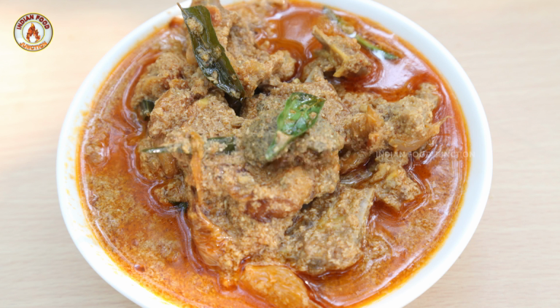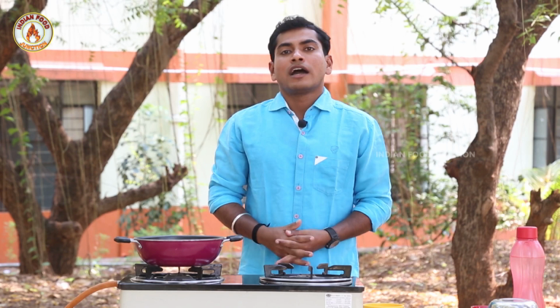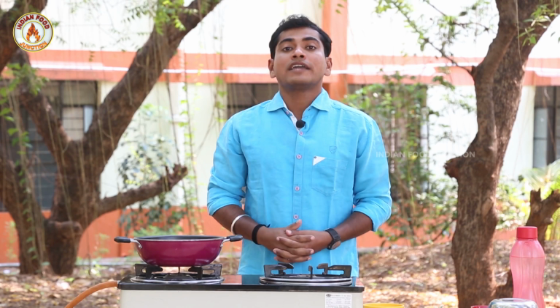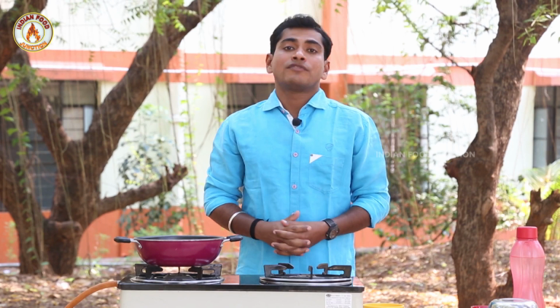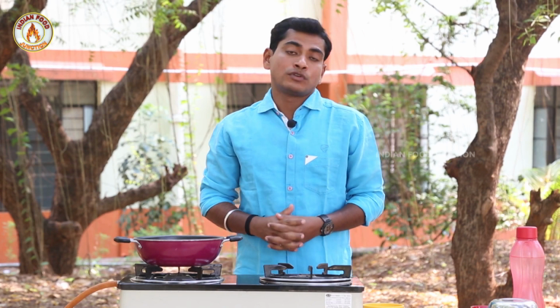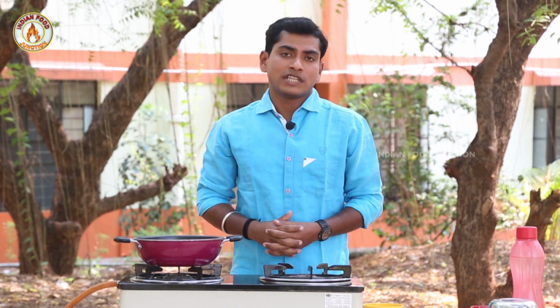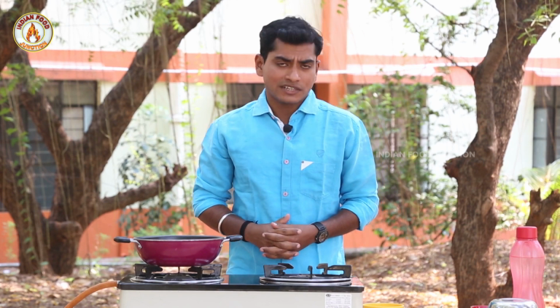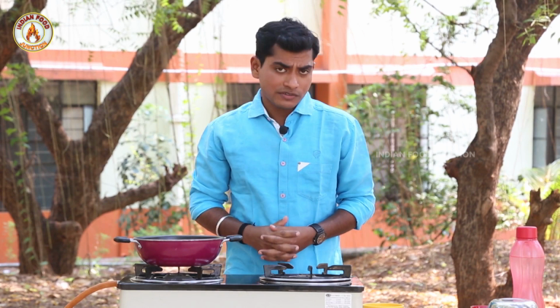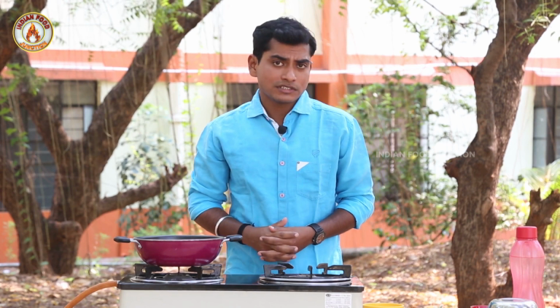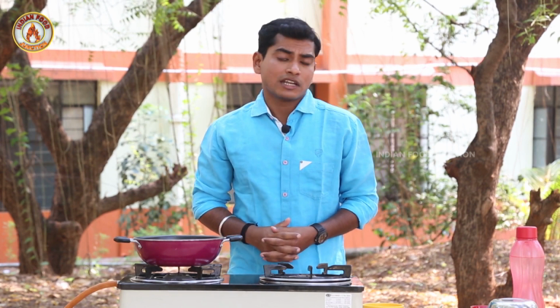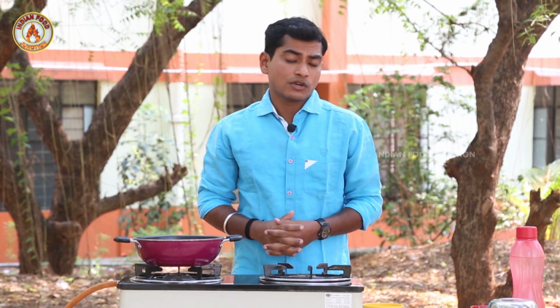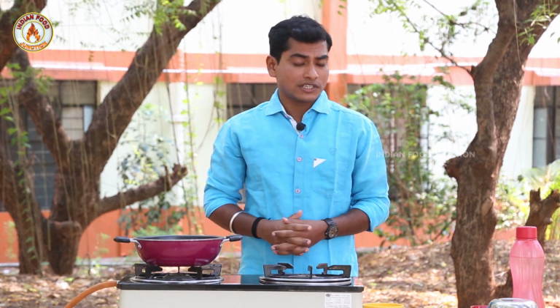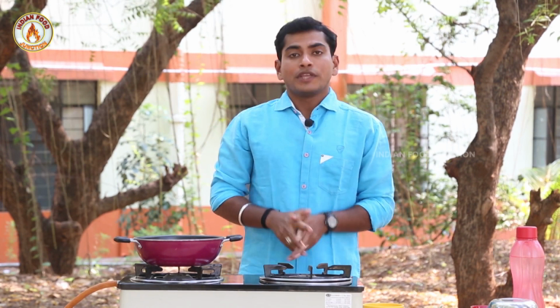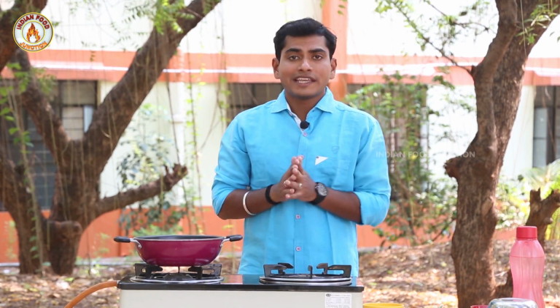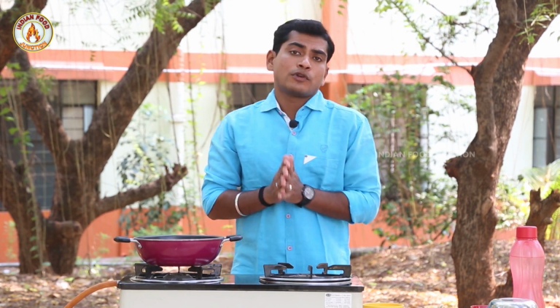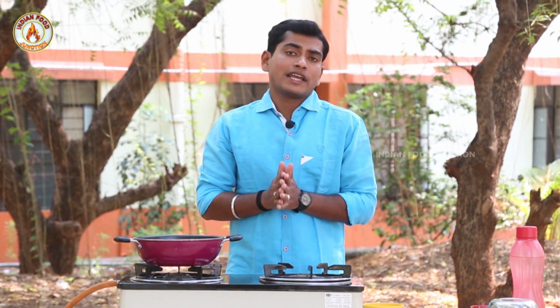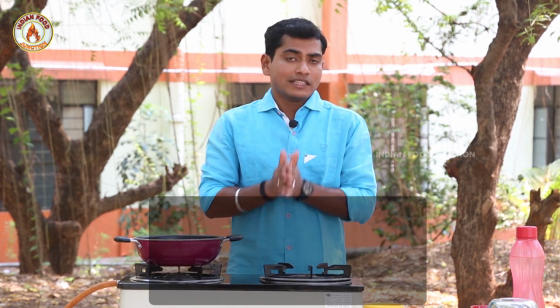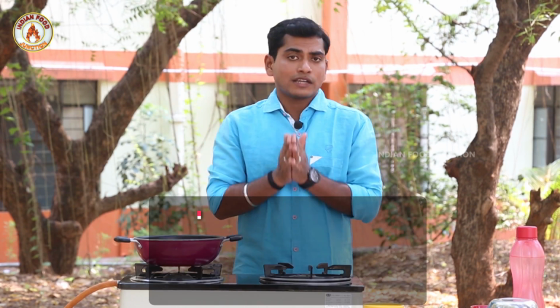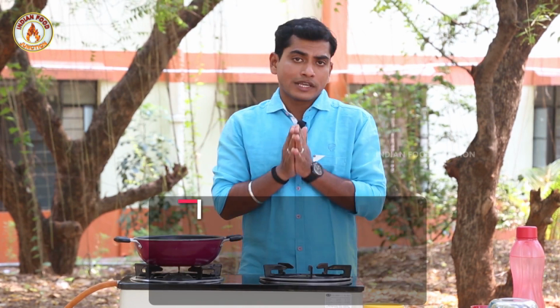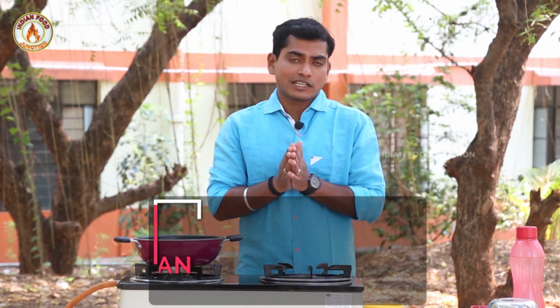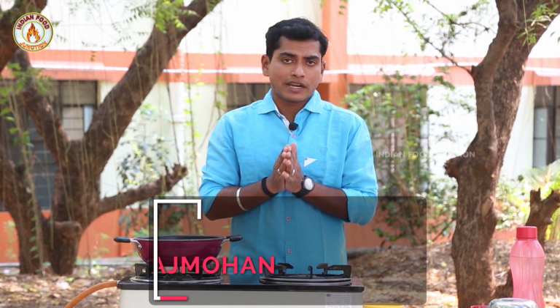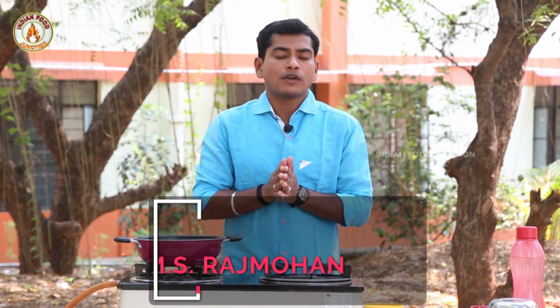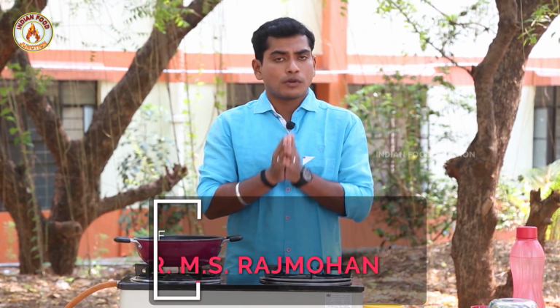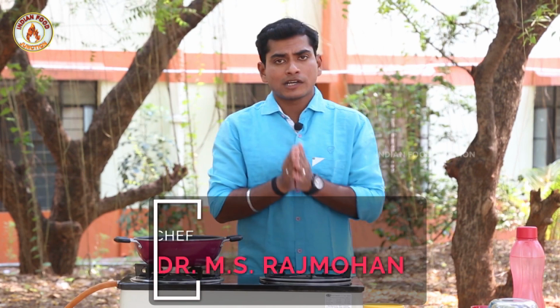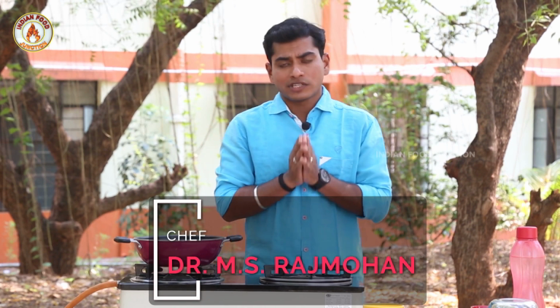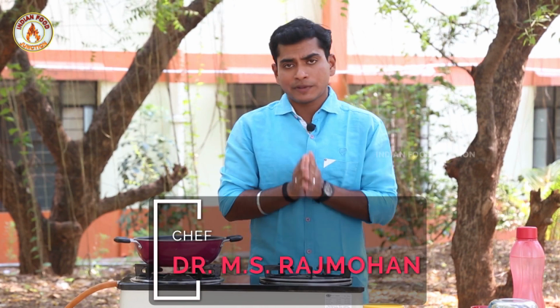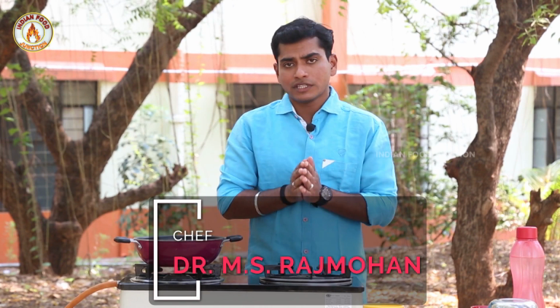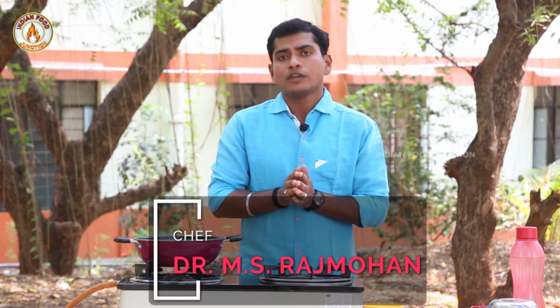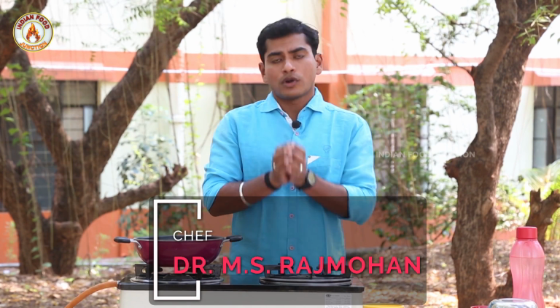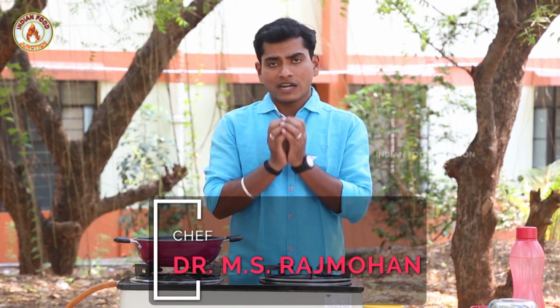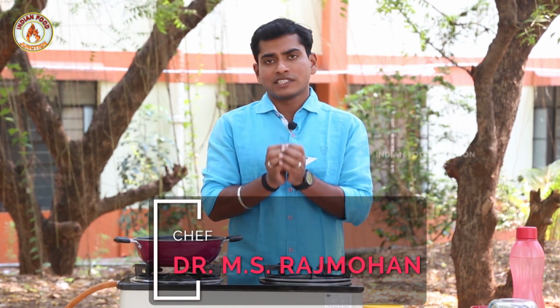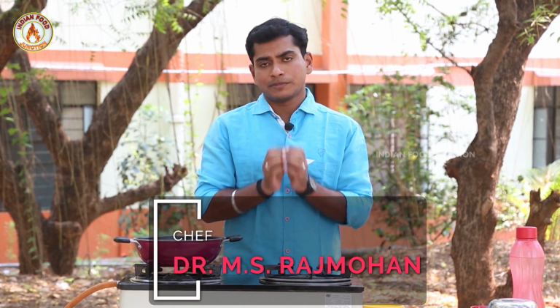Hi viewers, welcome to Indian Food Junction. In this cooking segment, we have a non-vegetarian recipe.